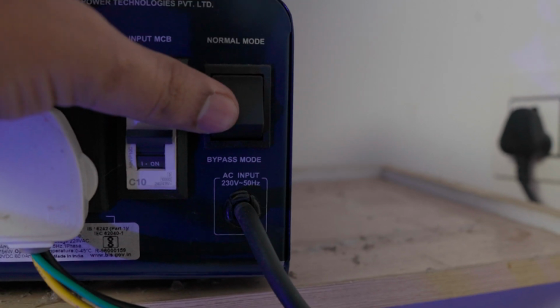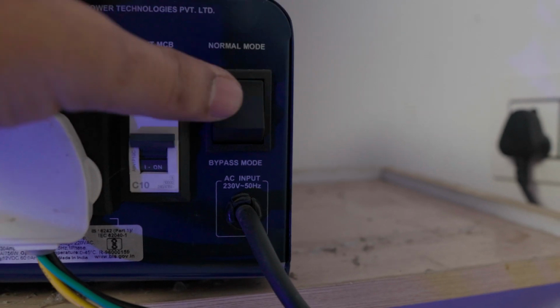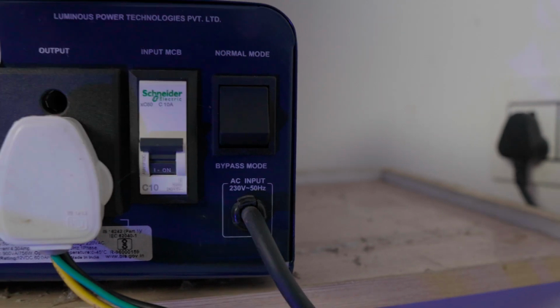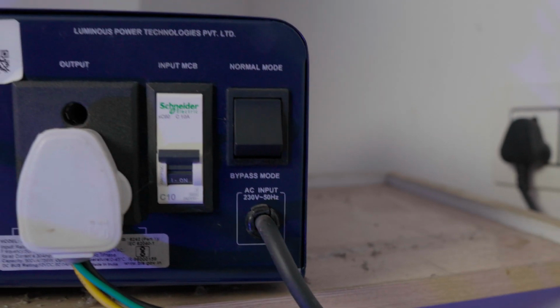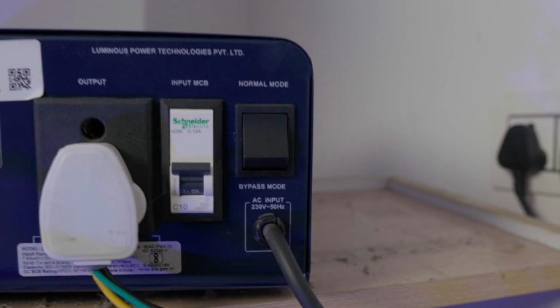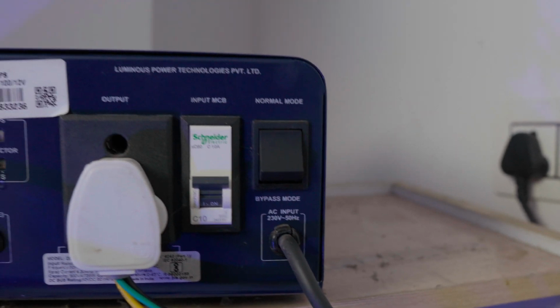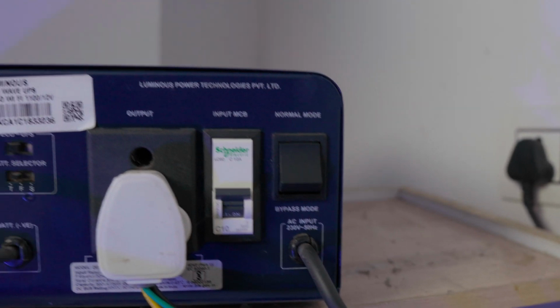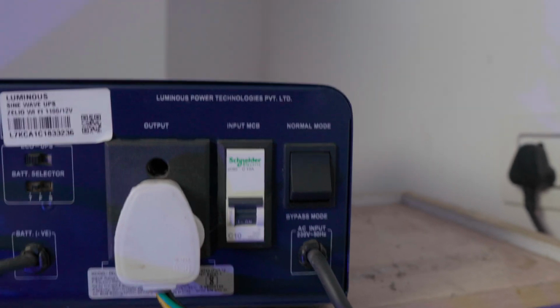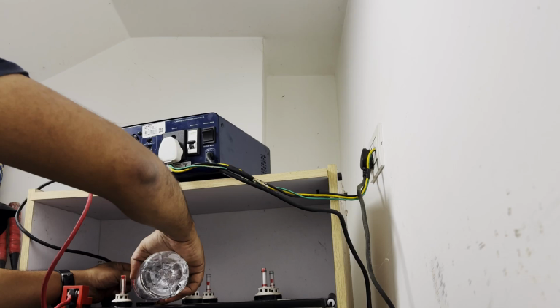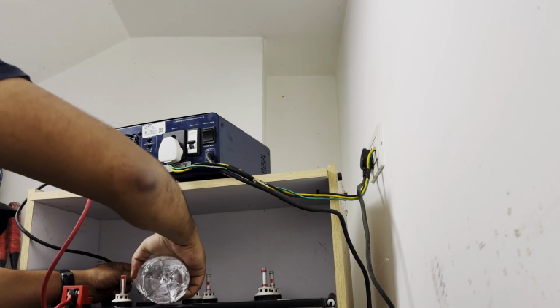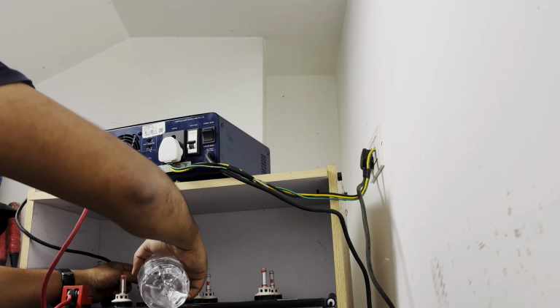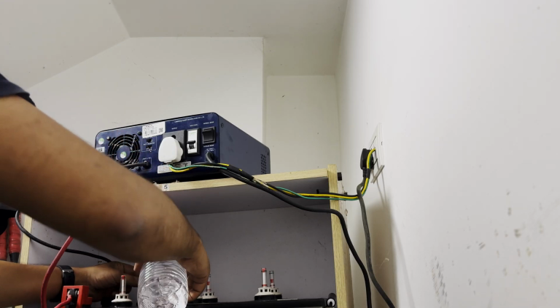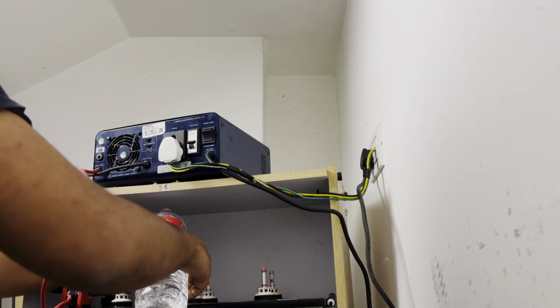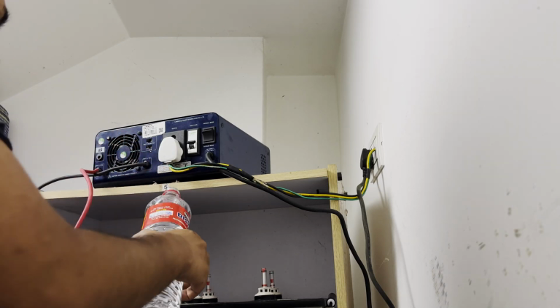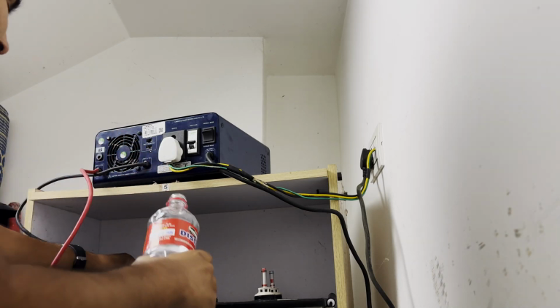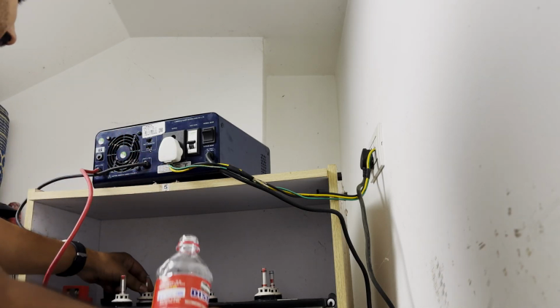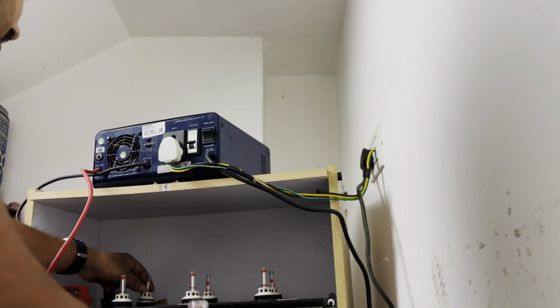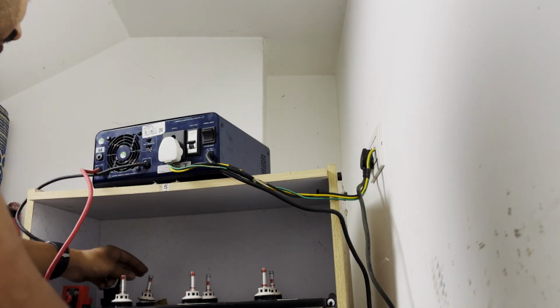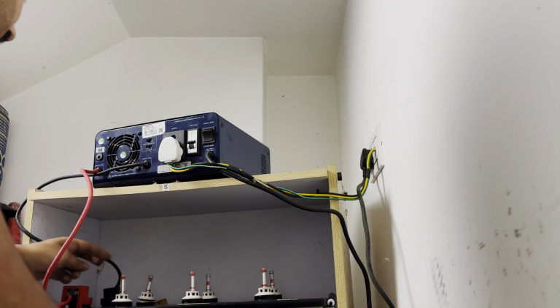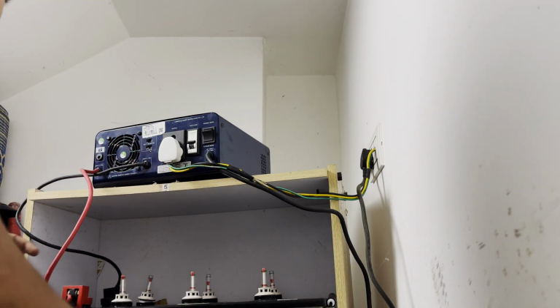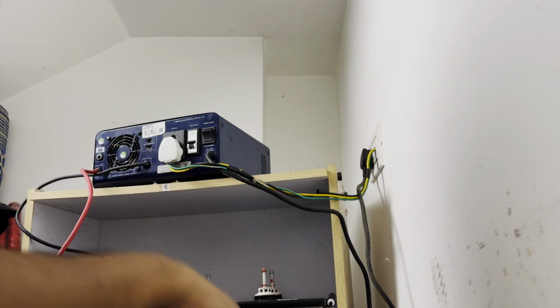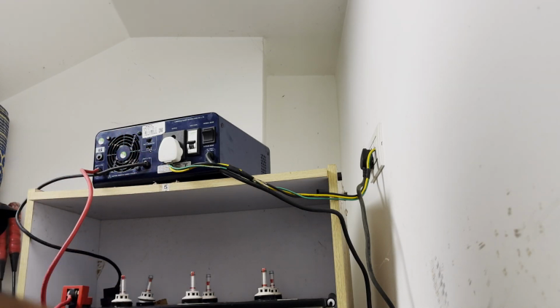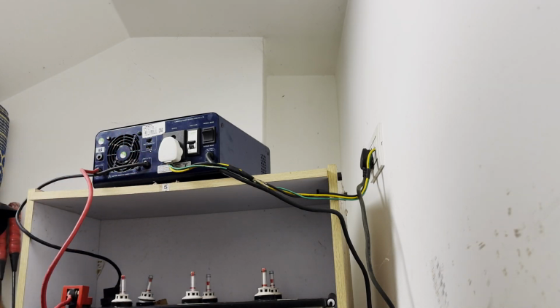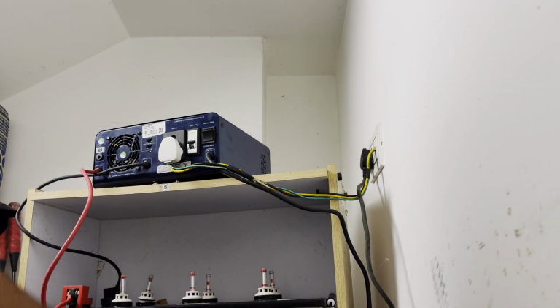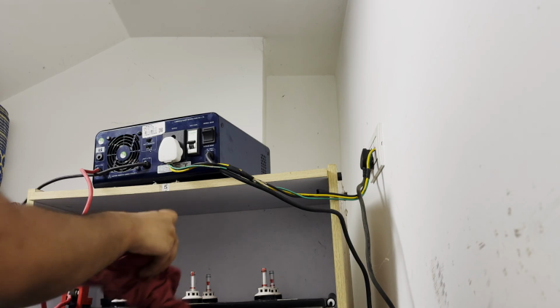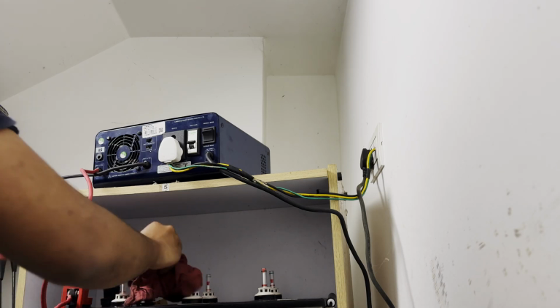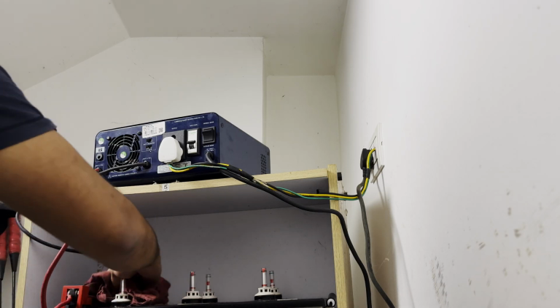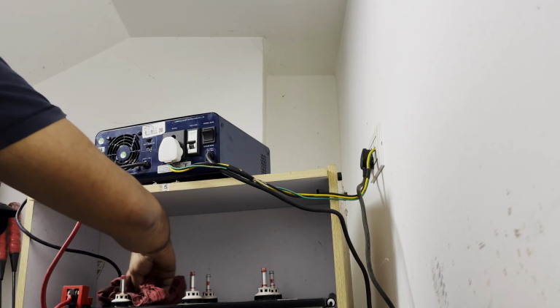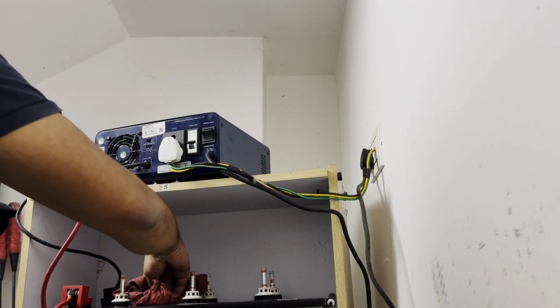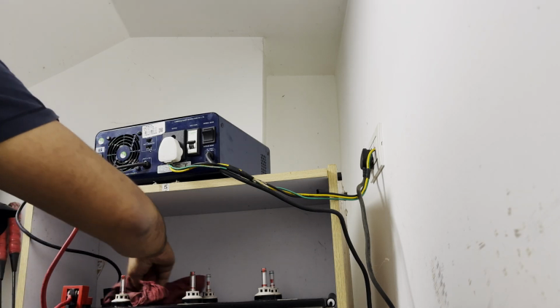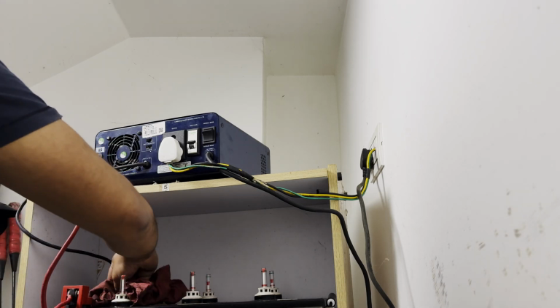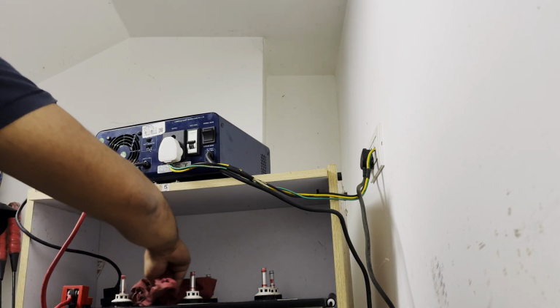You should check the battery life depending on the usage. If you refill the battery water regularly, it will increase the battery life.